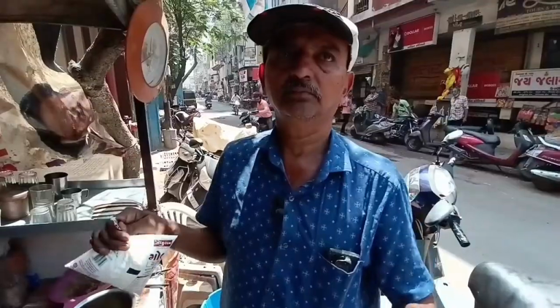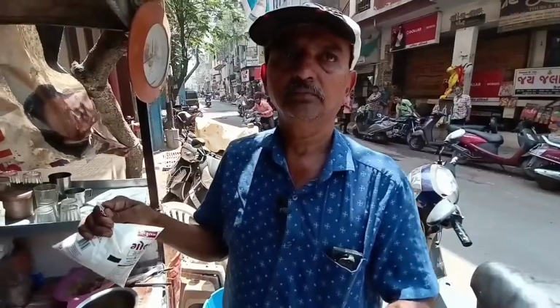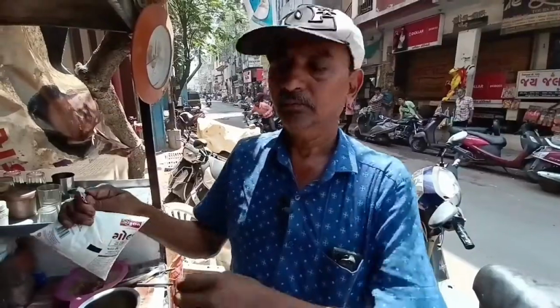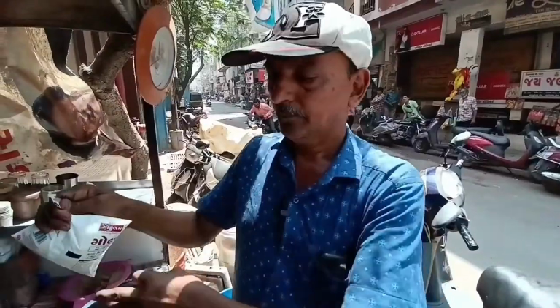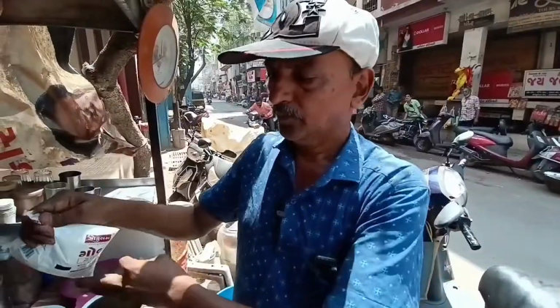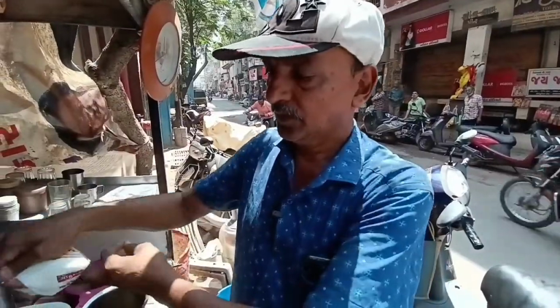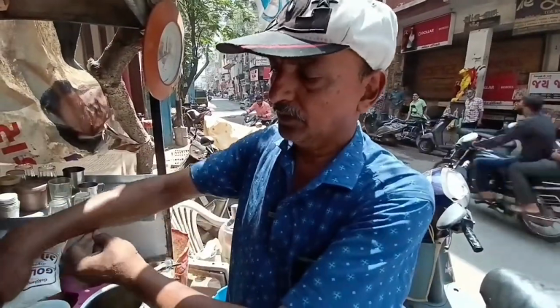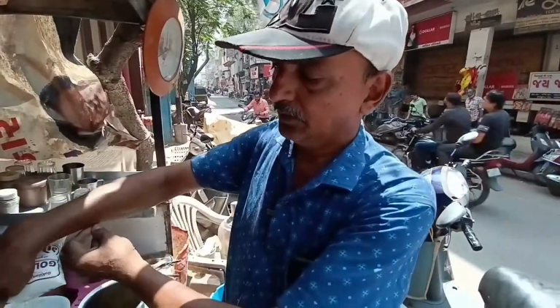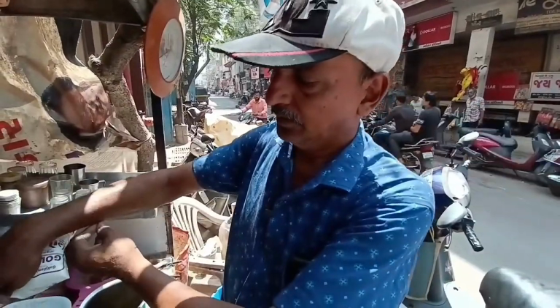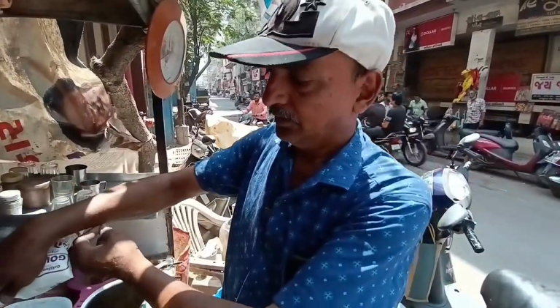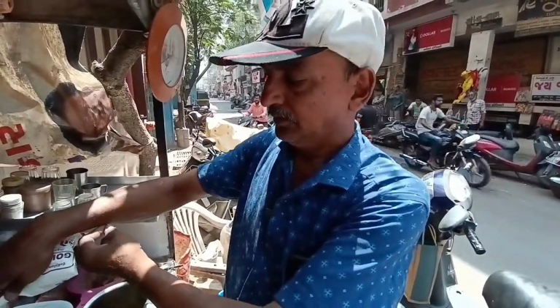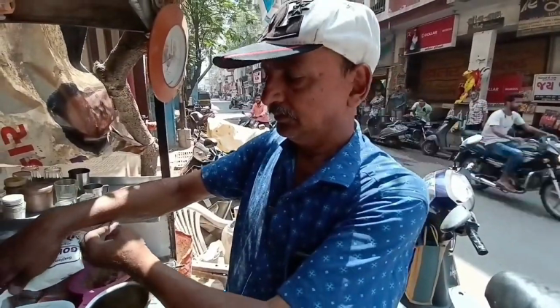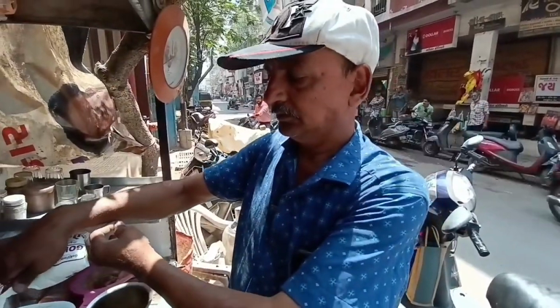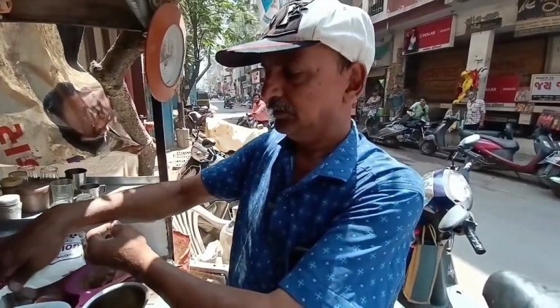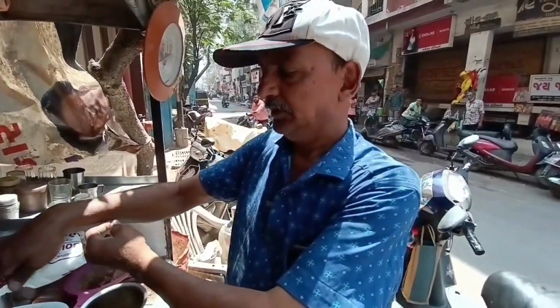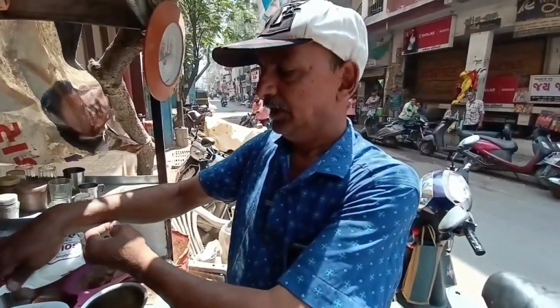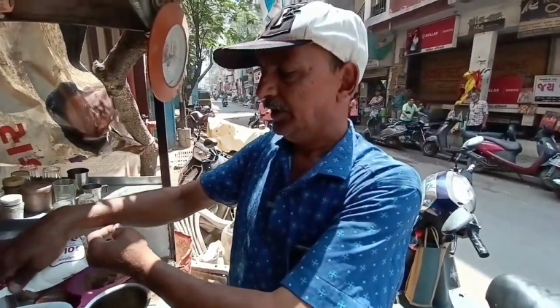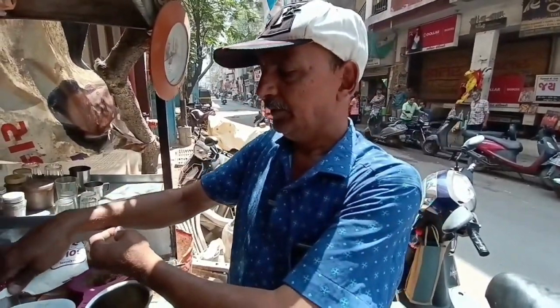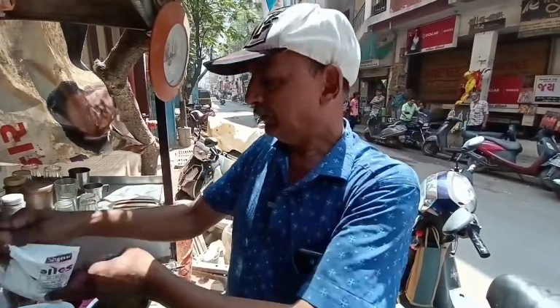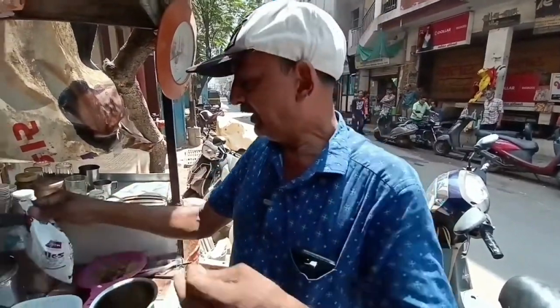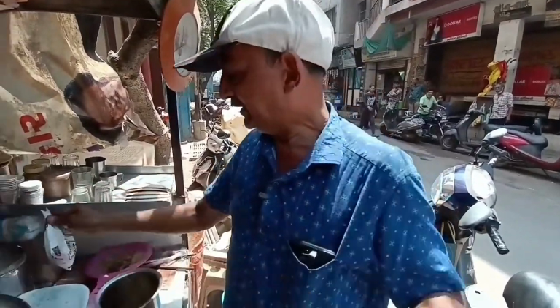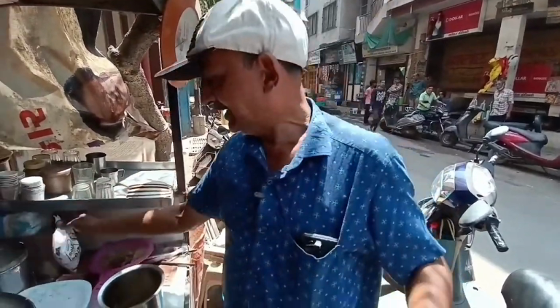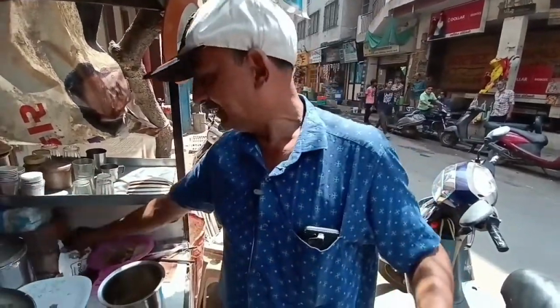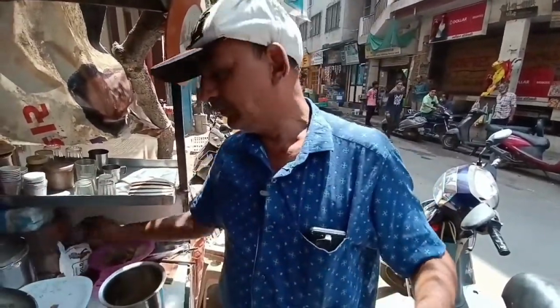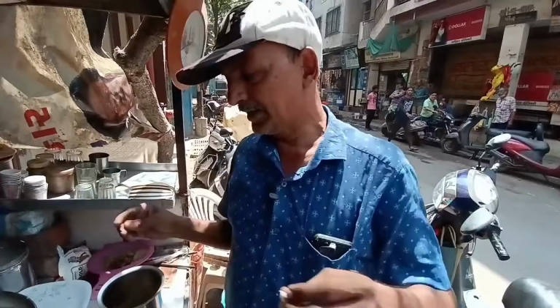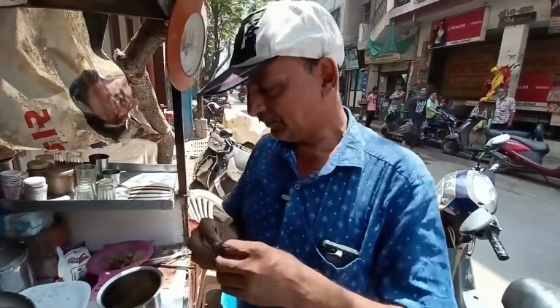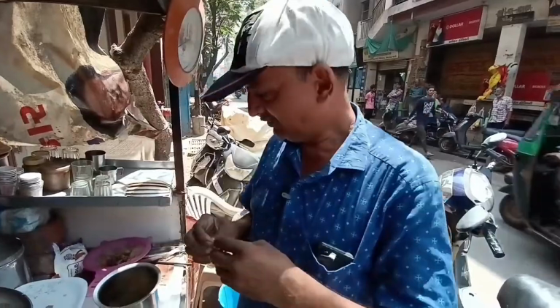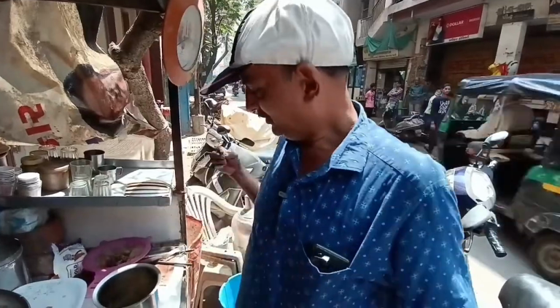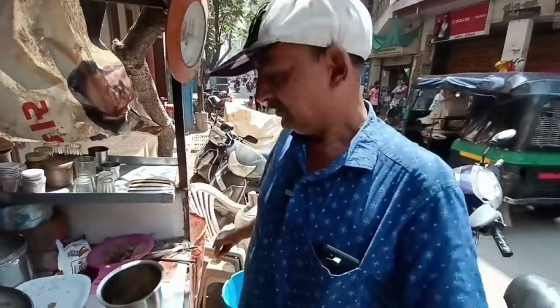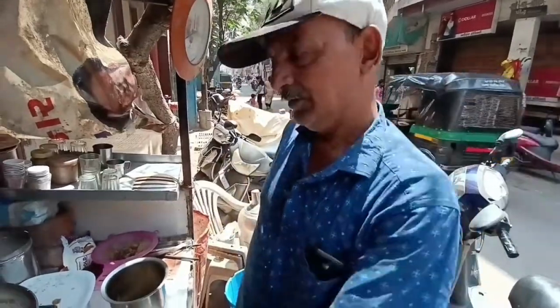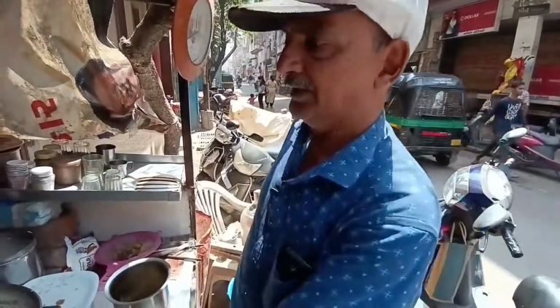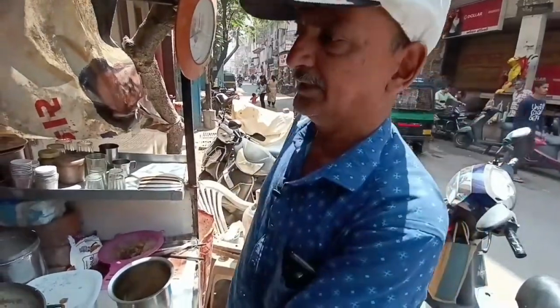Uncle Ji, how long have you been making this? I am making it for 22 years. 22 years? Yes, 22.